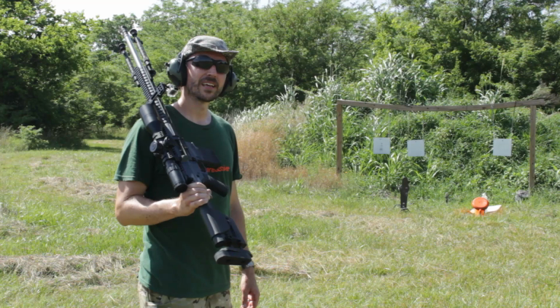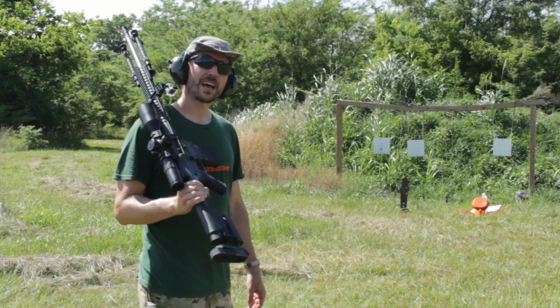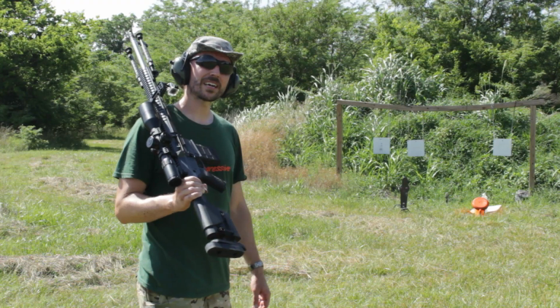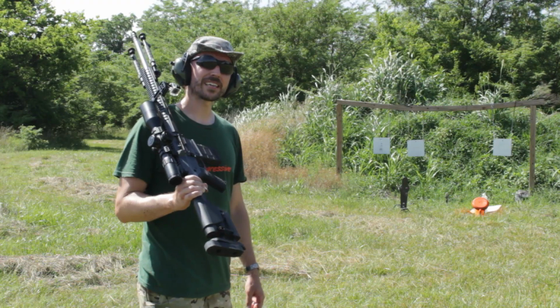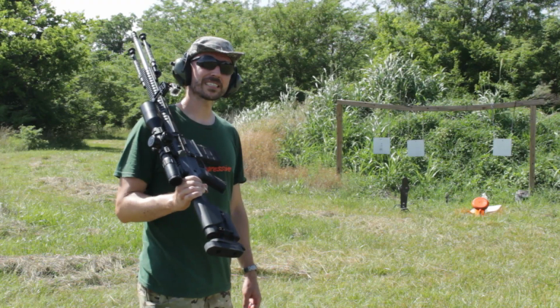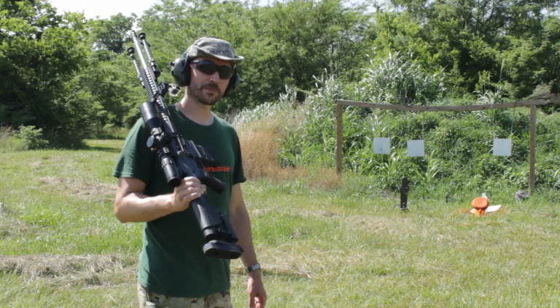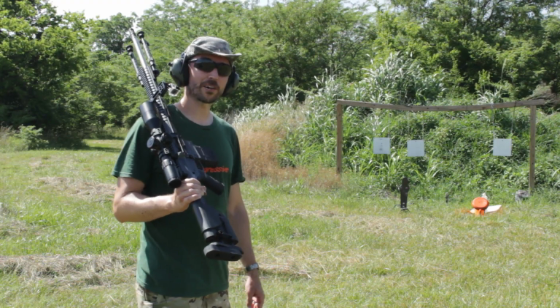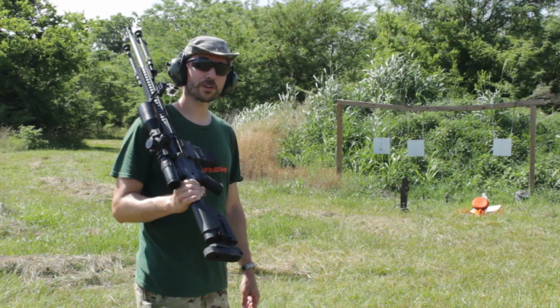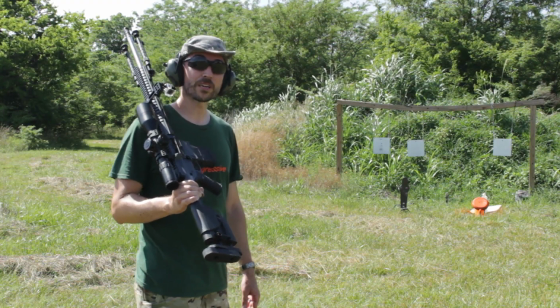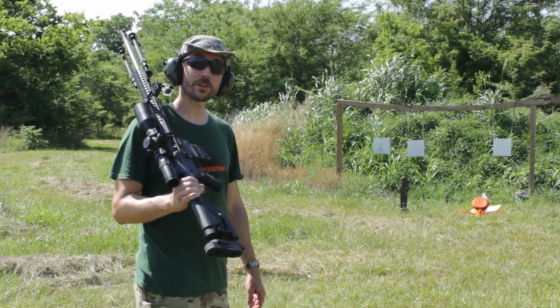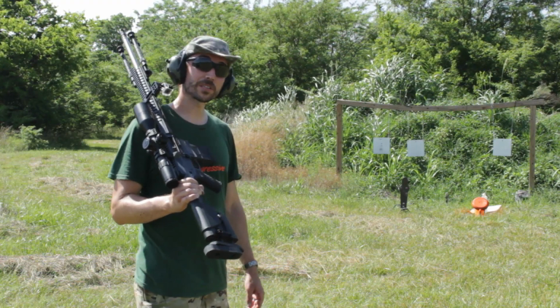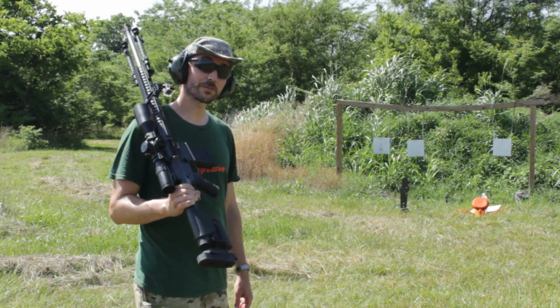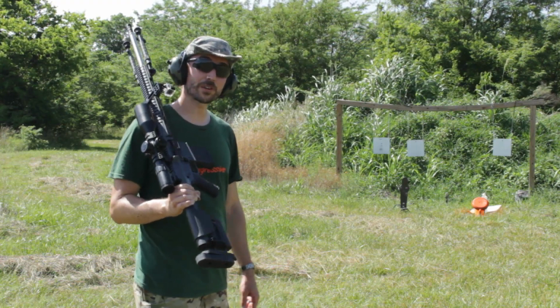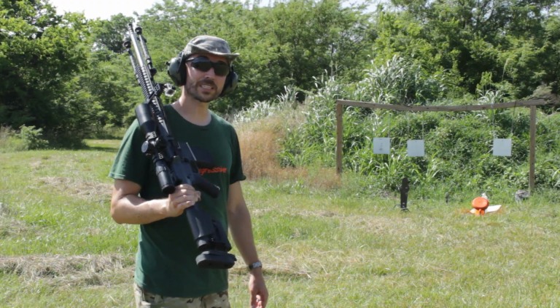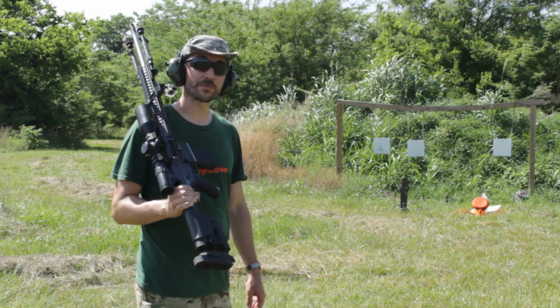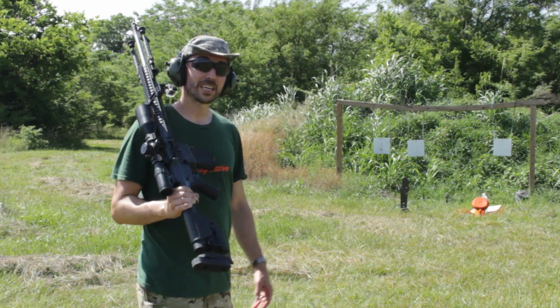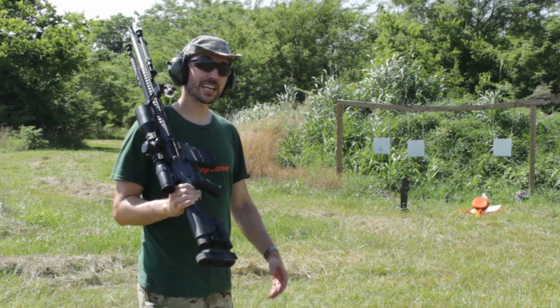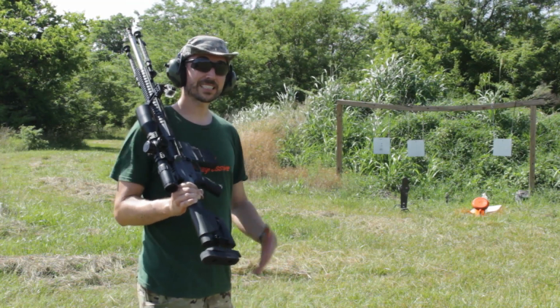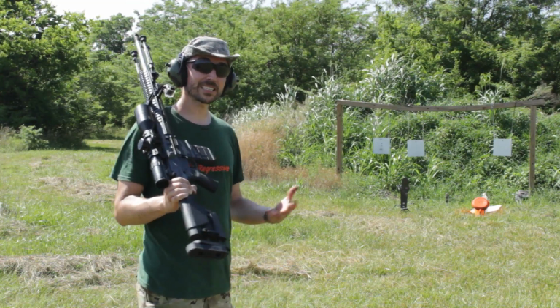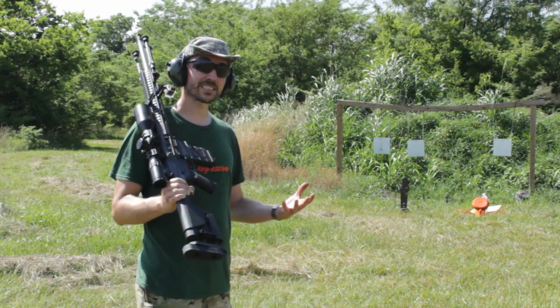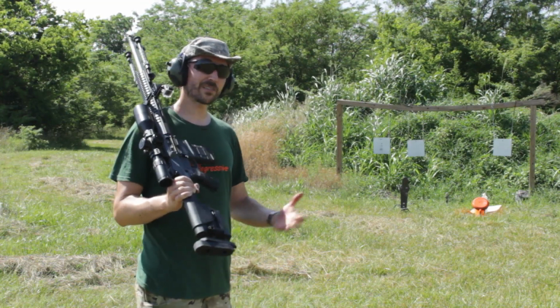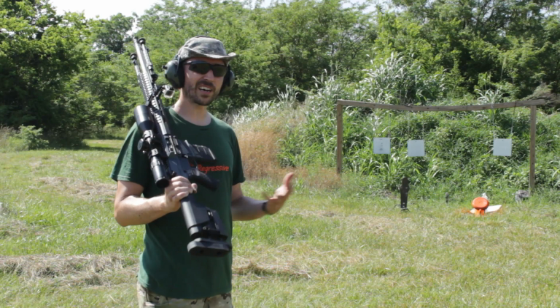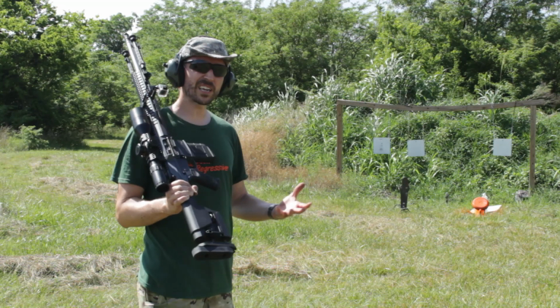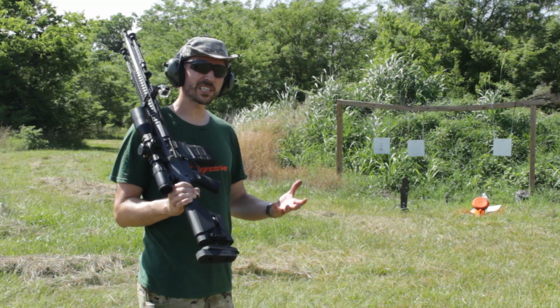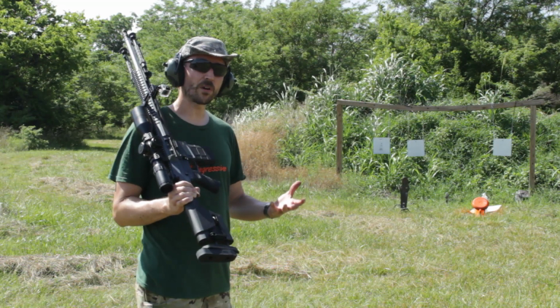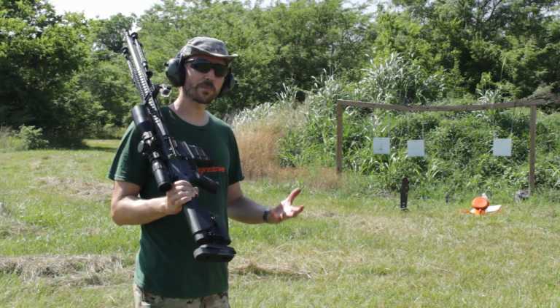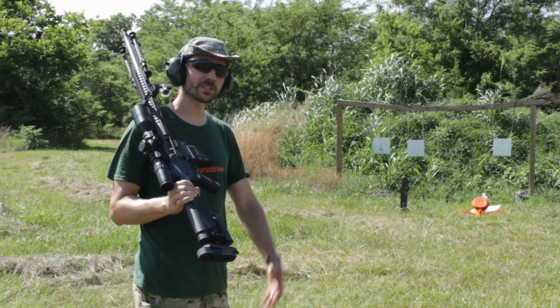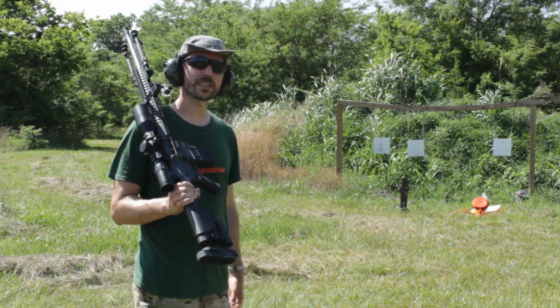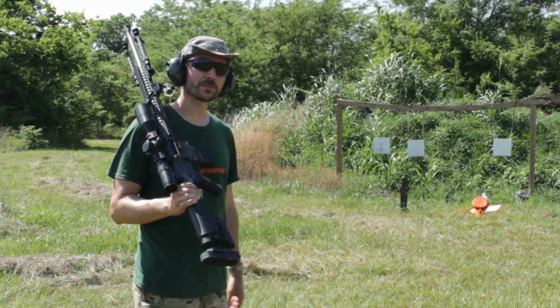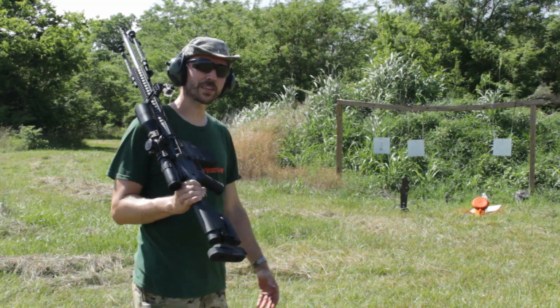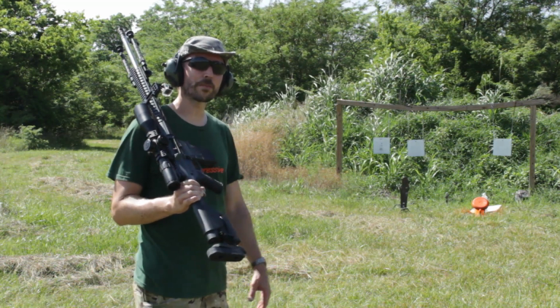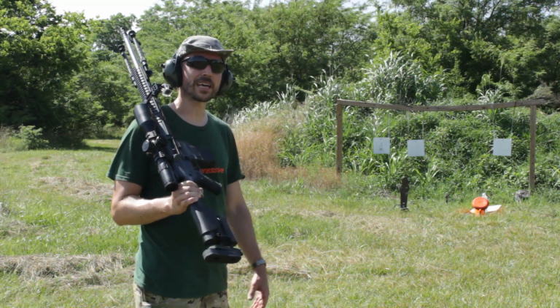Howdy guys and gals, I'm Kyle Broderick. Welcome to the Social Regressive. Today's test is kind of a combination of a whole bunch of things that we've done in the past.